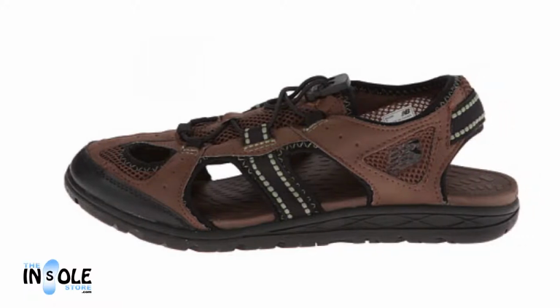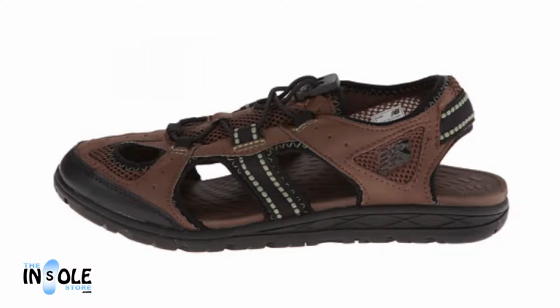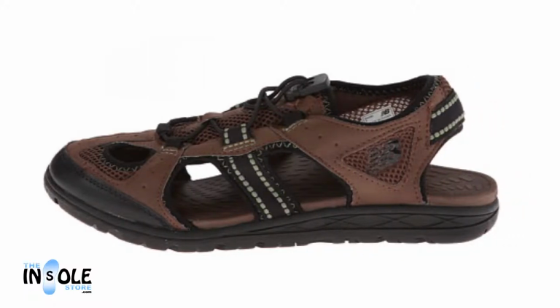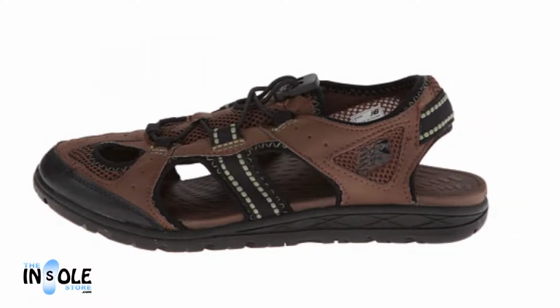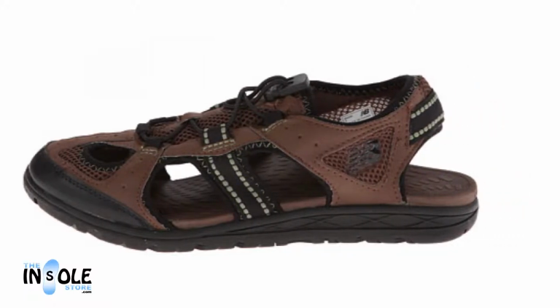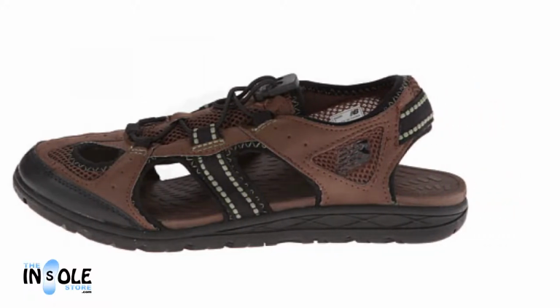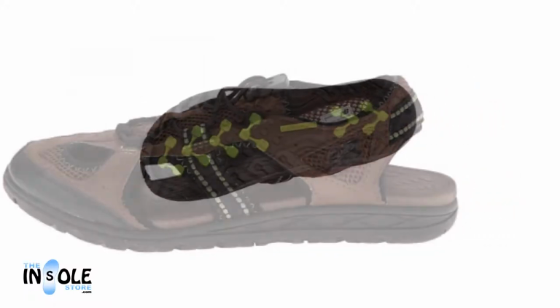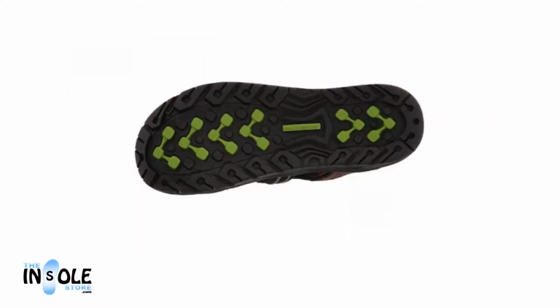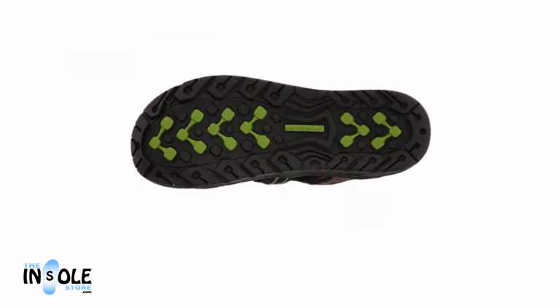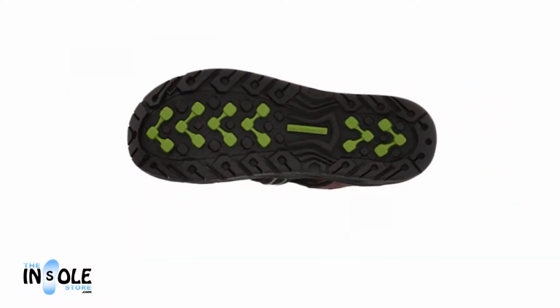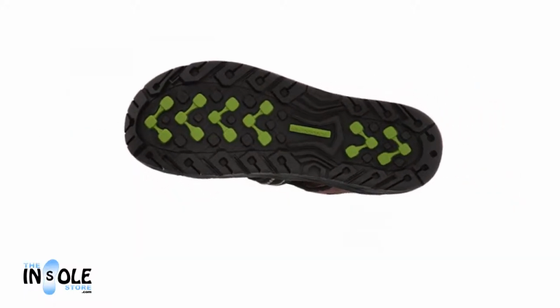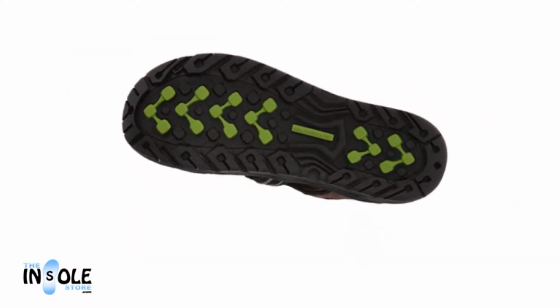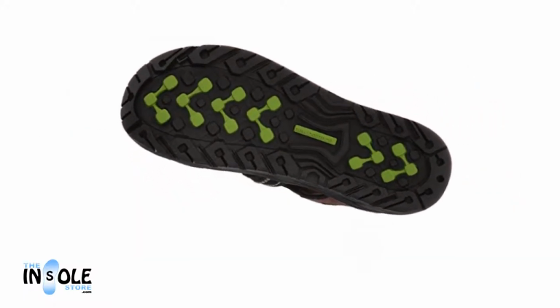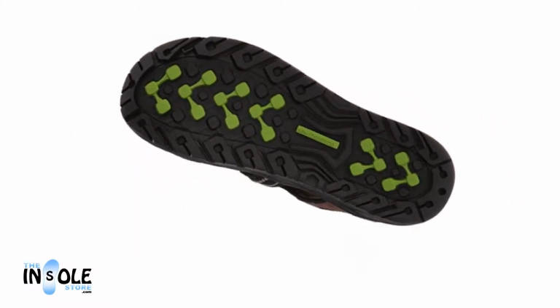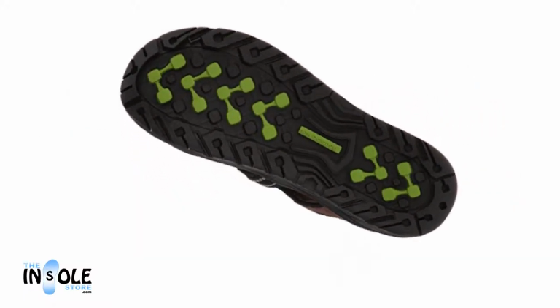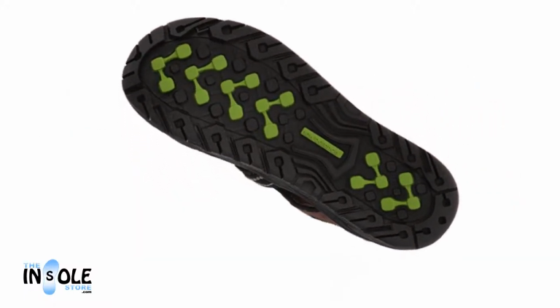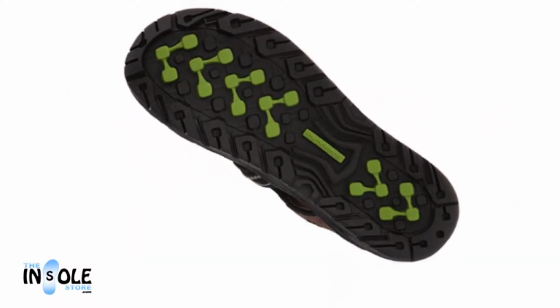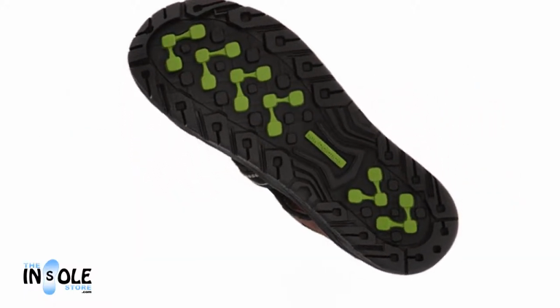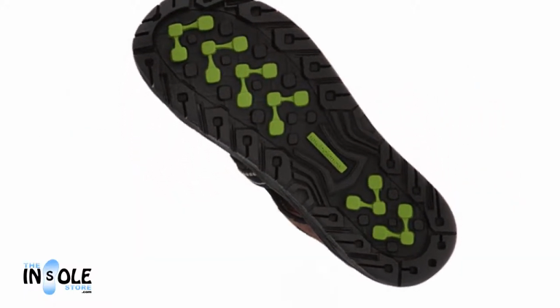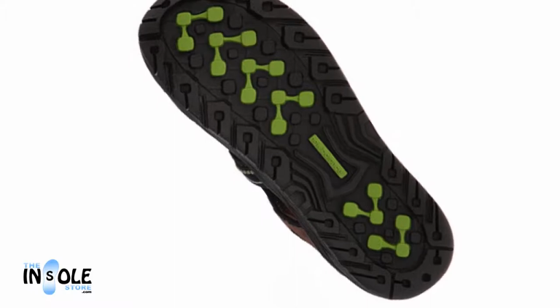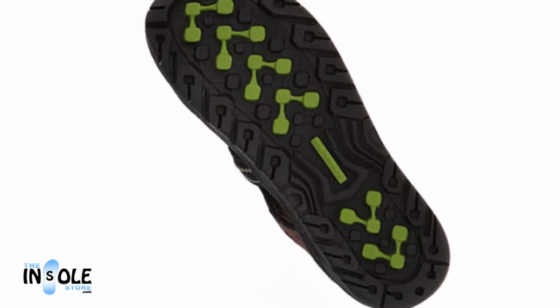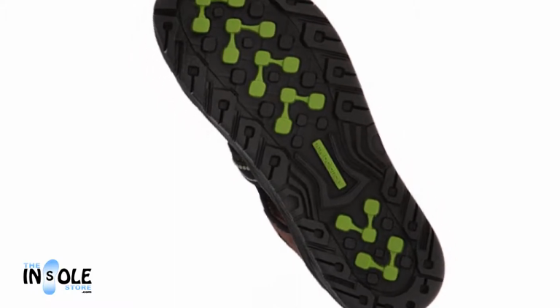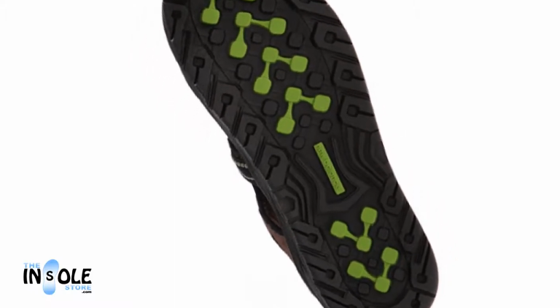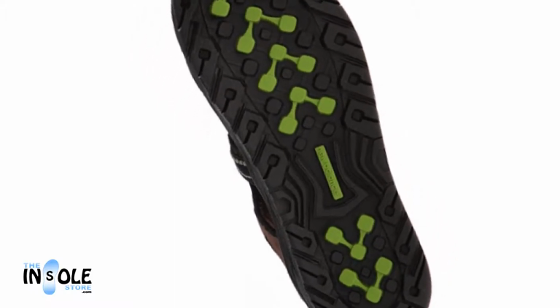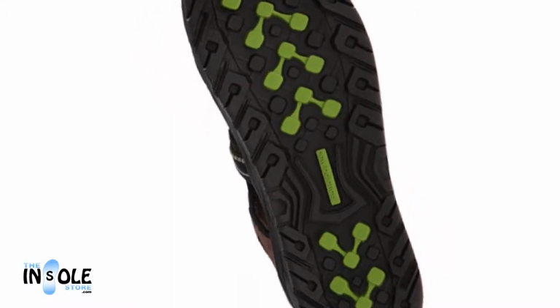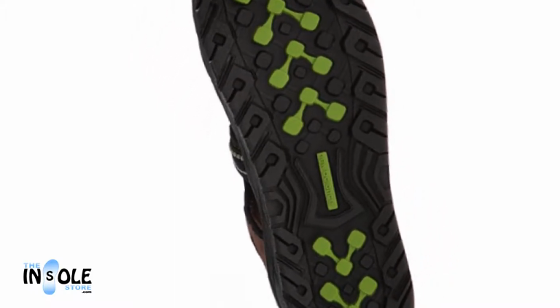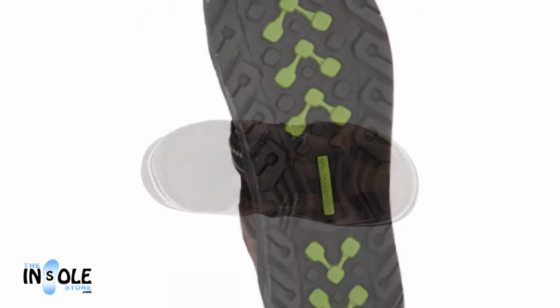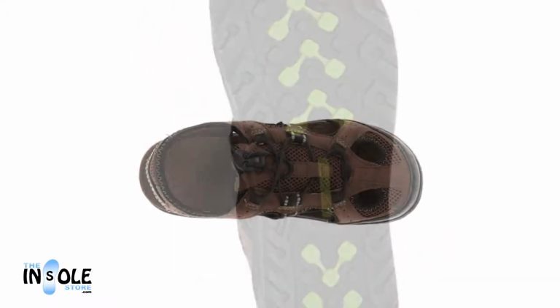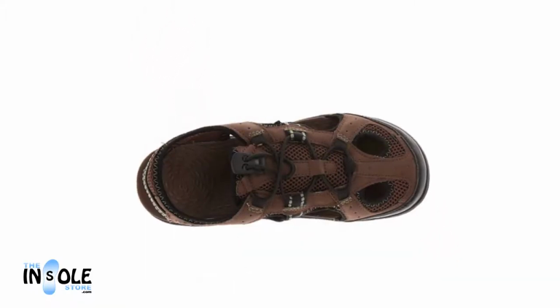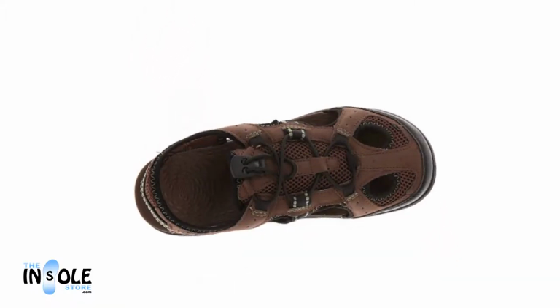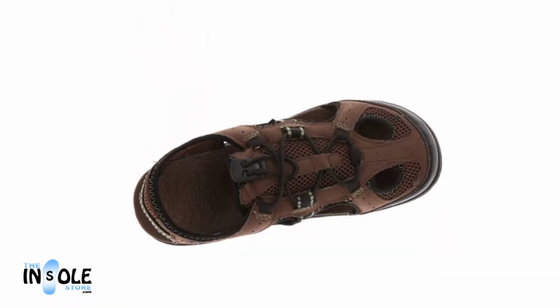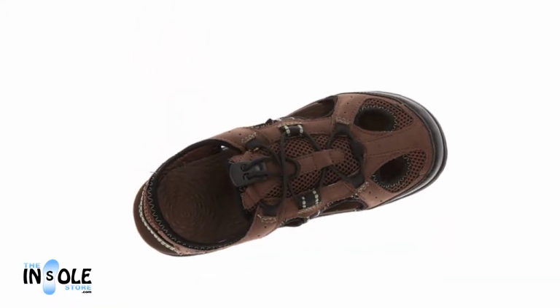As an added bonus, the Revitaline Preserves are also water-resistant, making them perfect for hiking through creeks or a day on the beach.